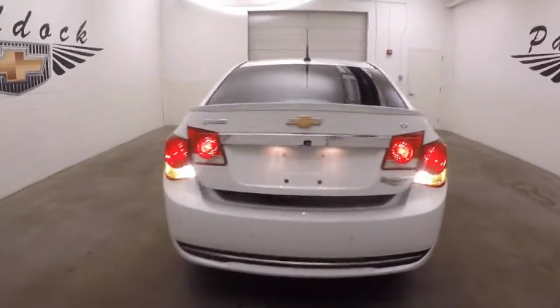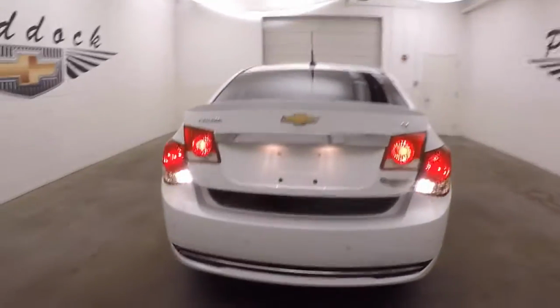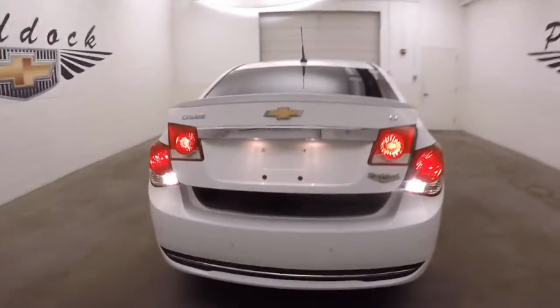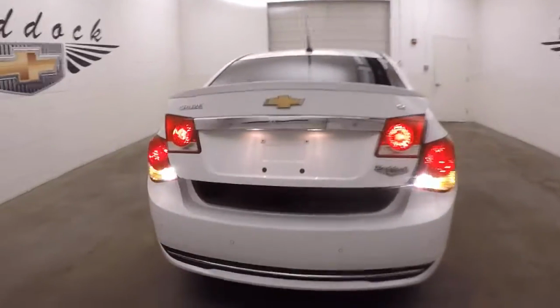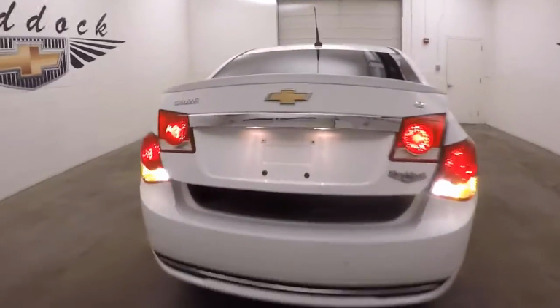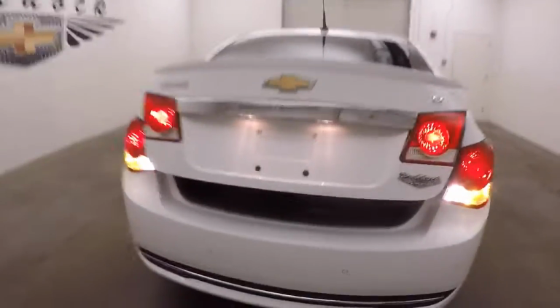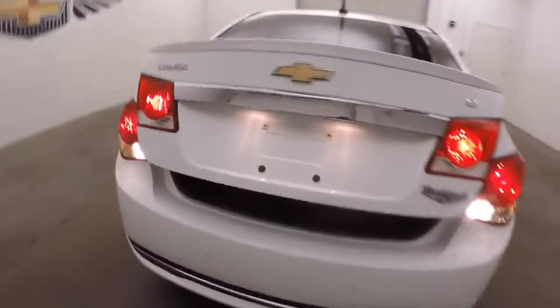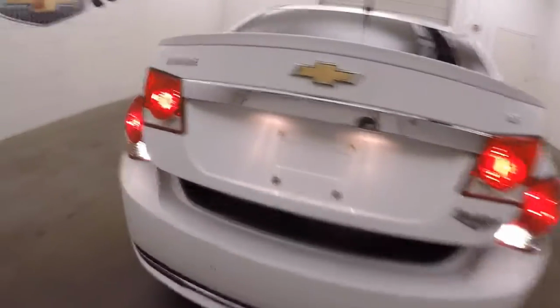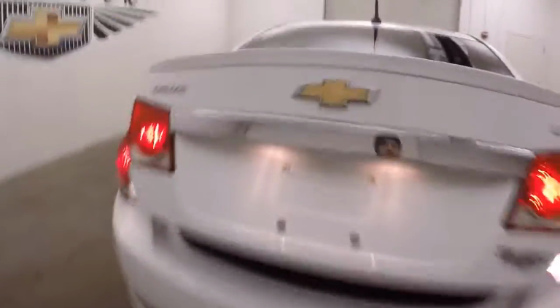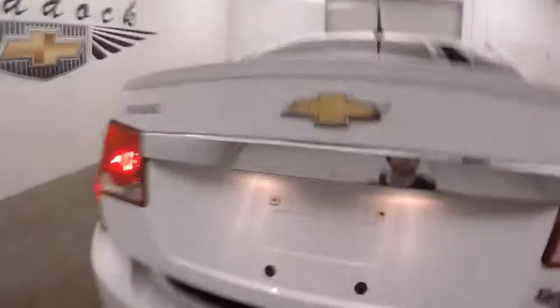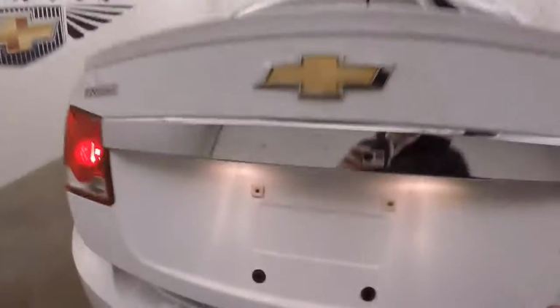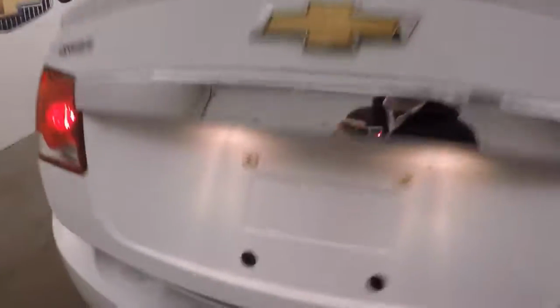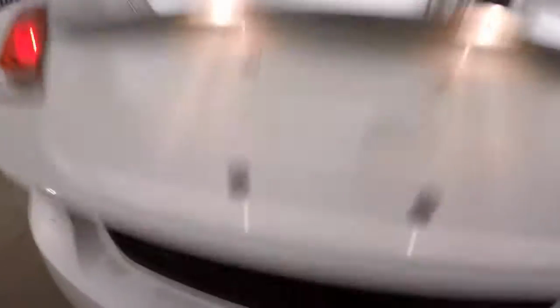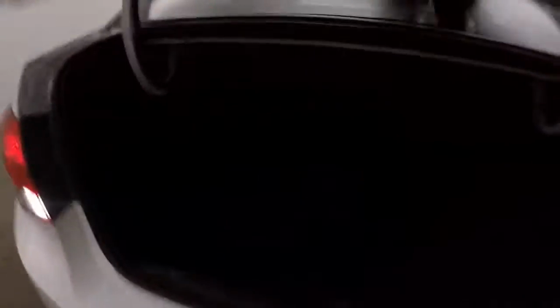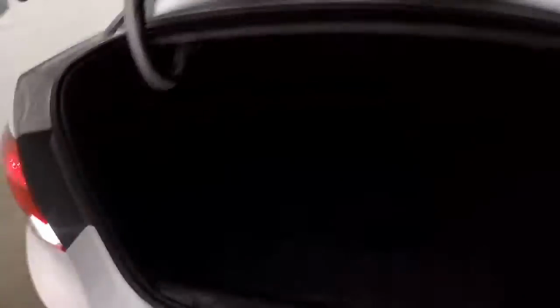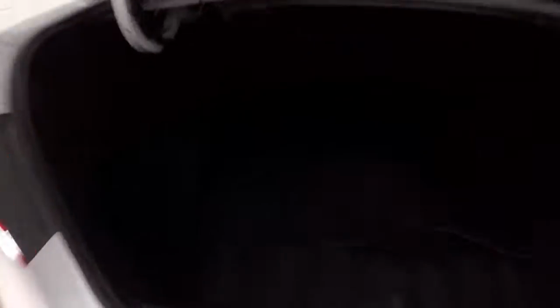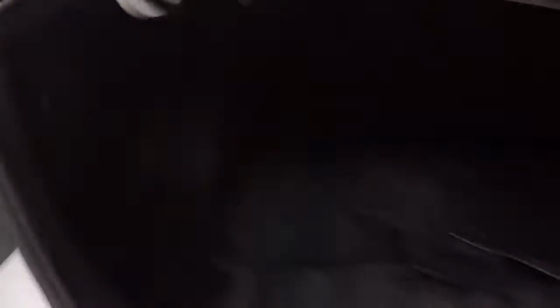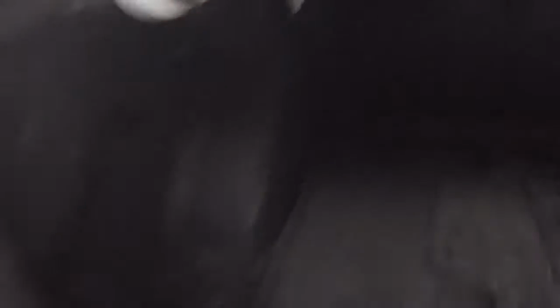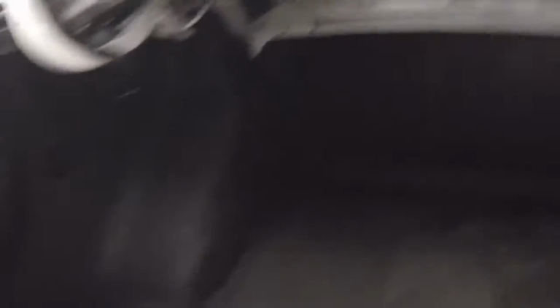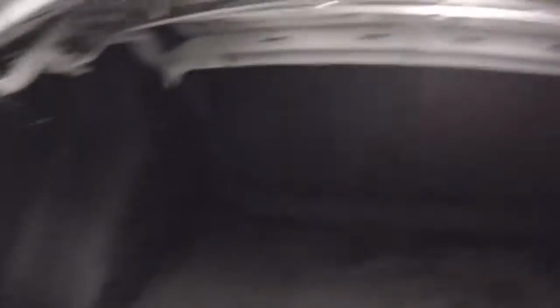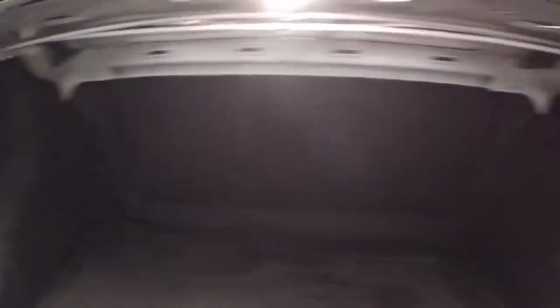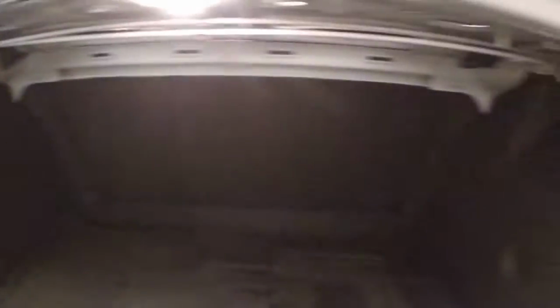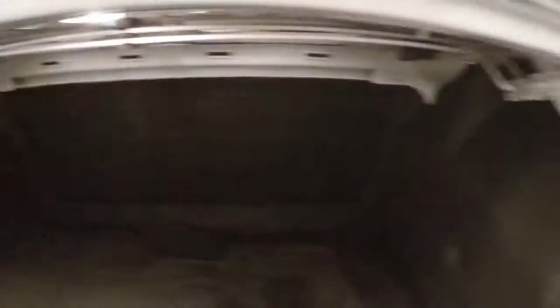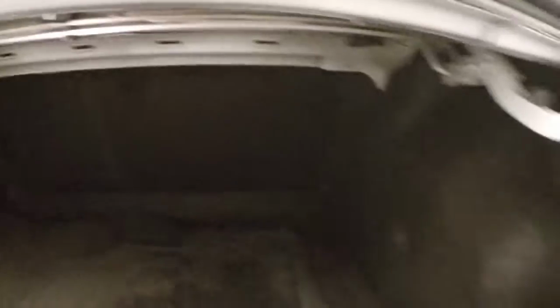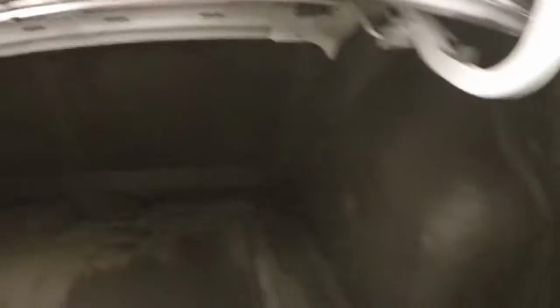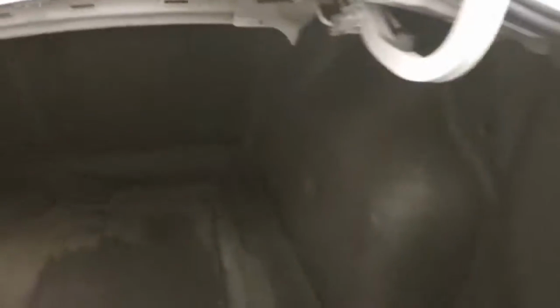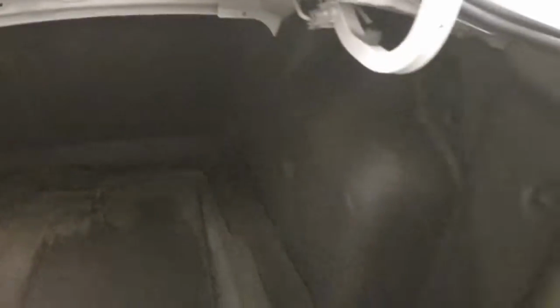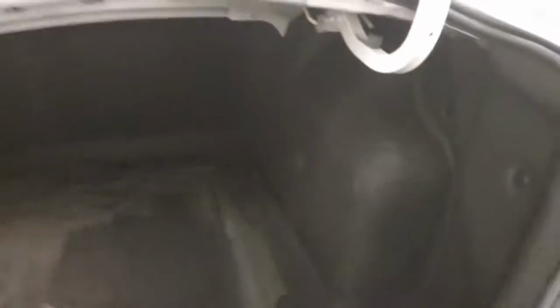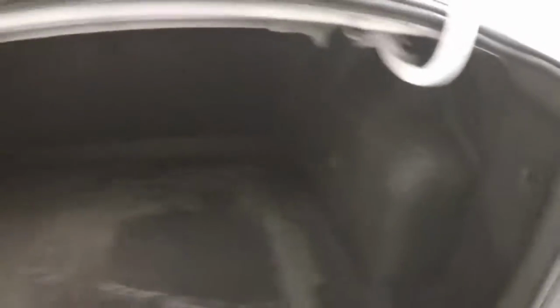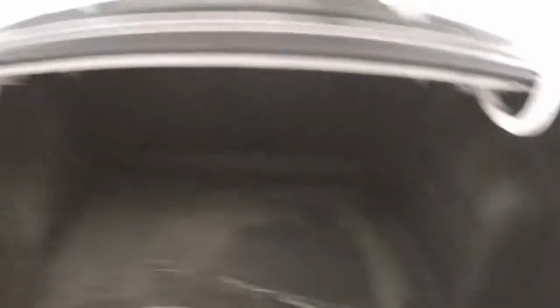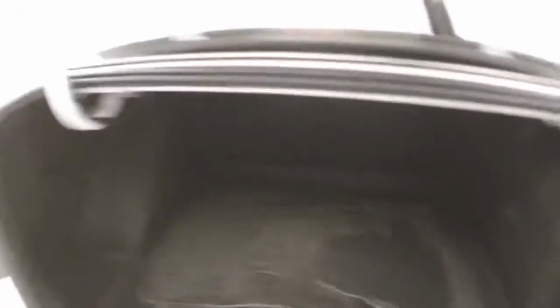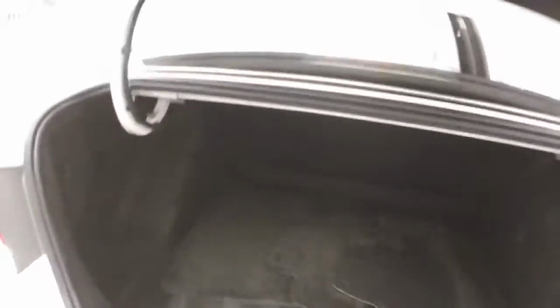Look inside the trunk. Nice large trunk, like with every Cruze.